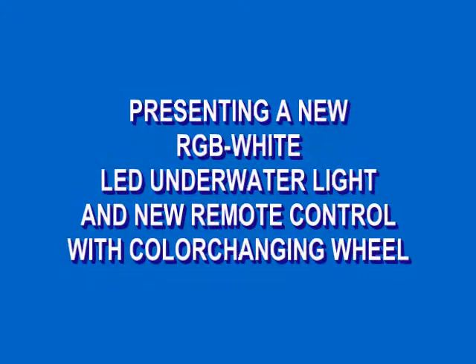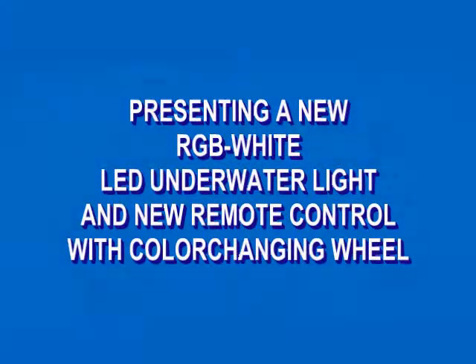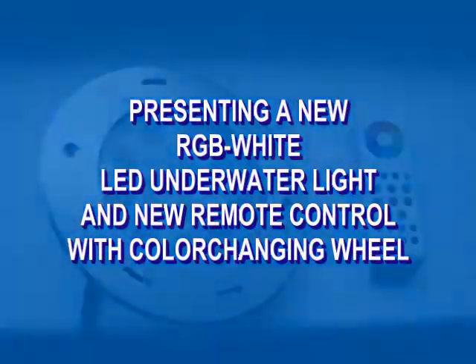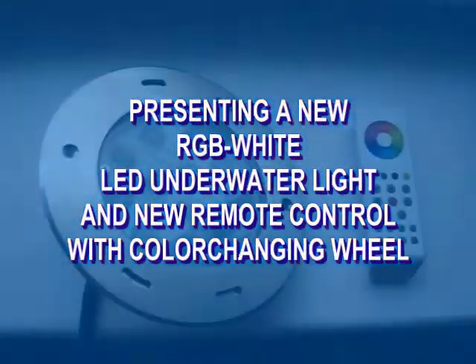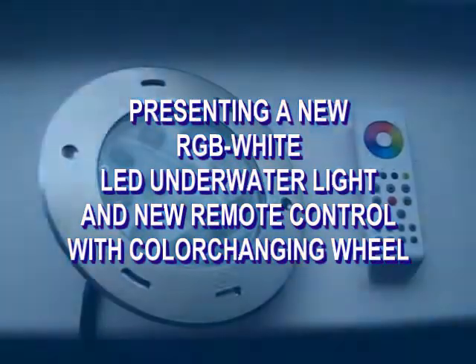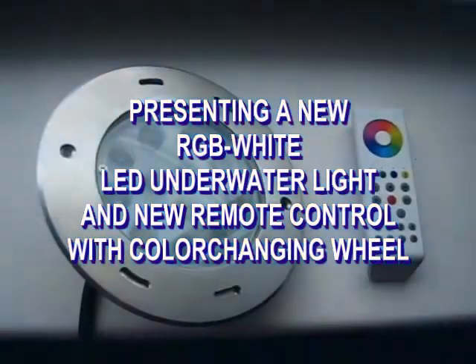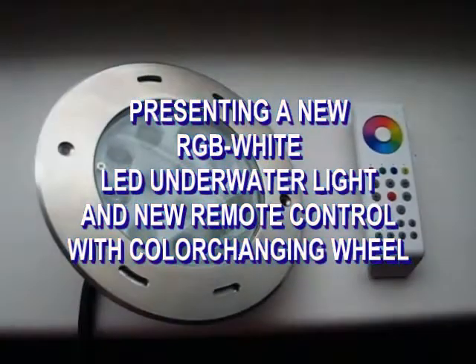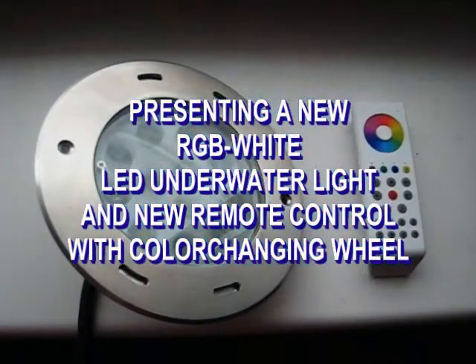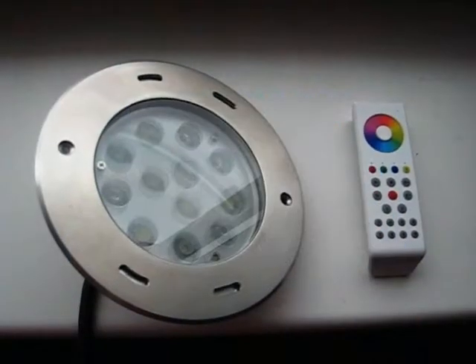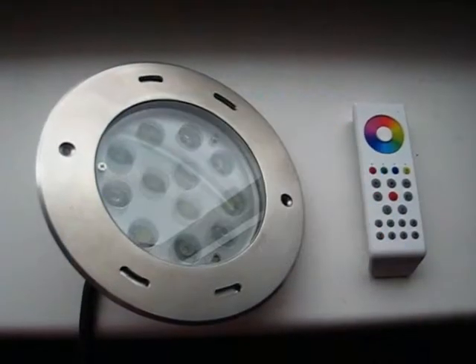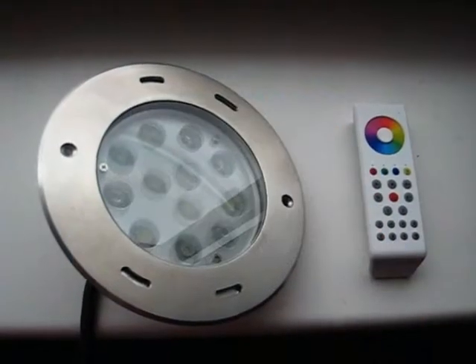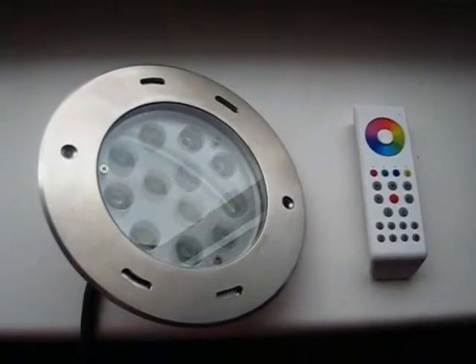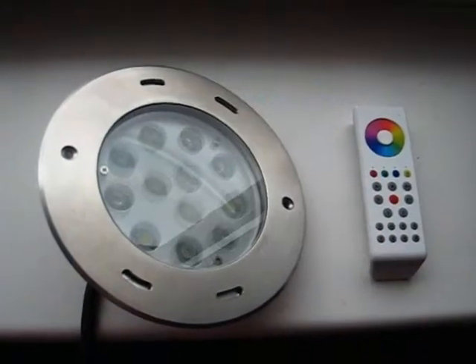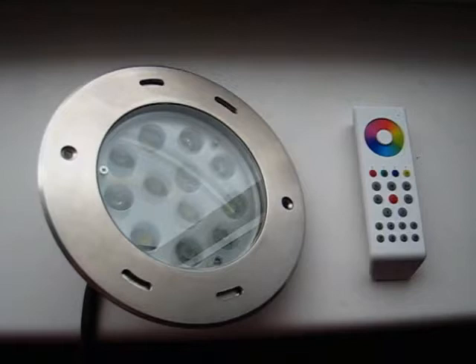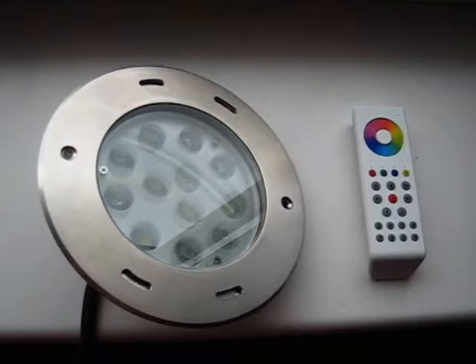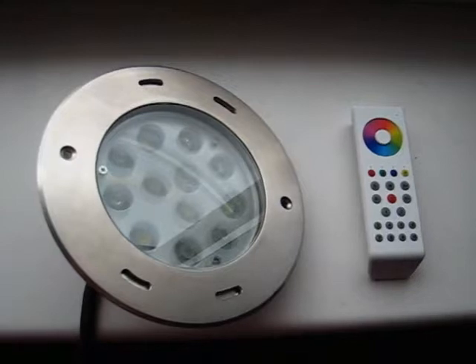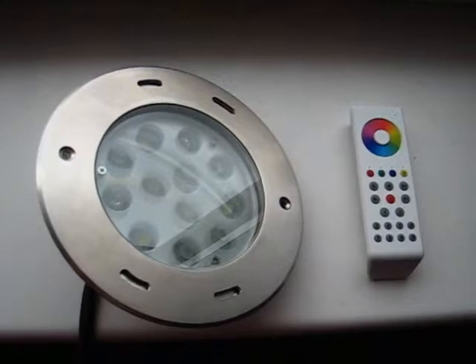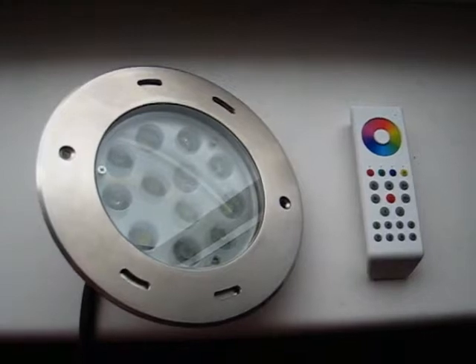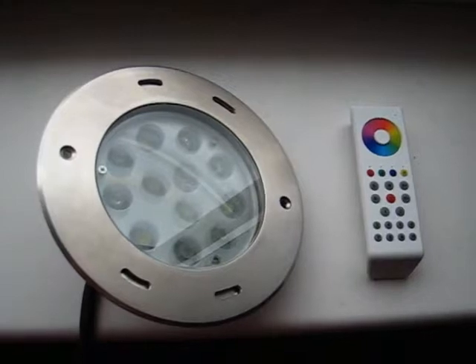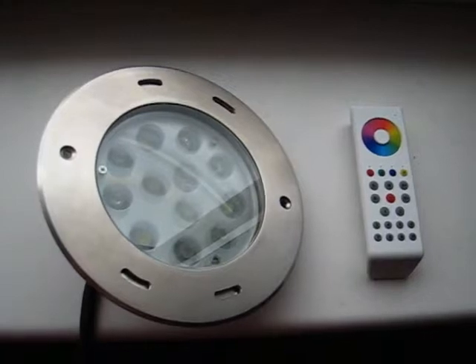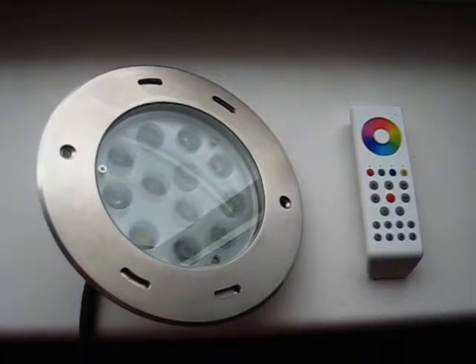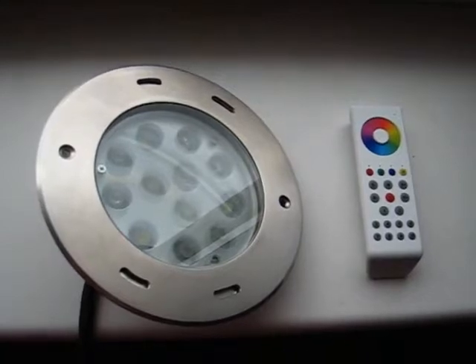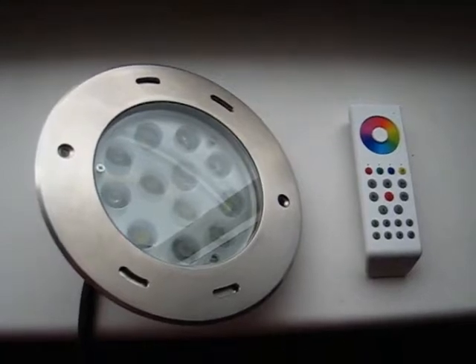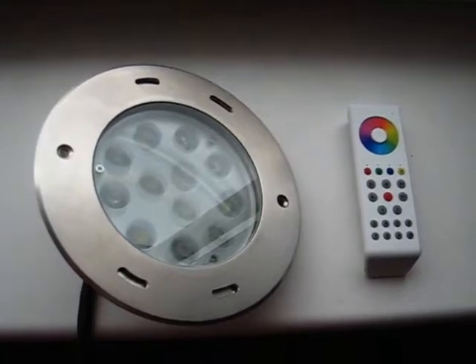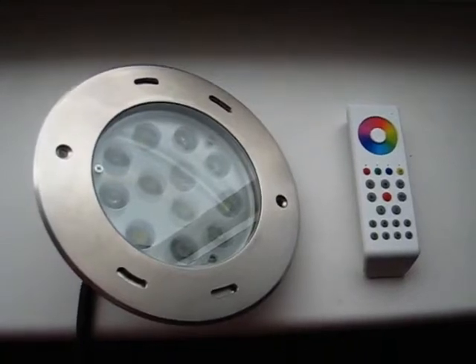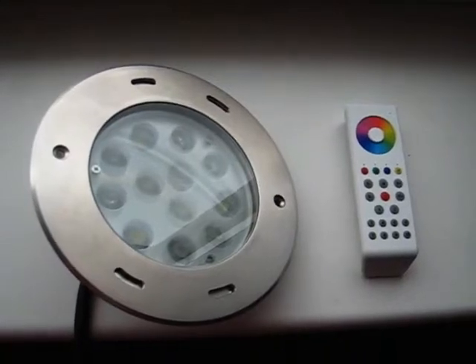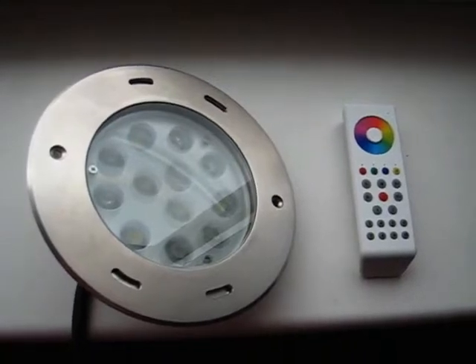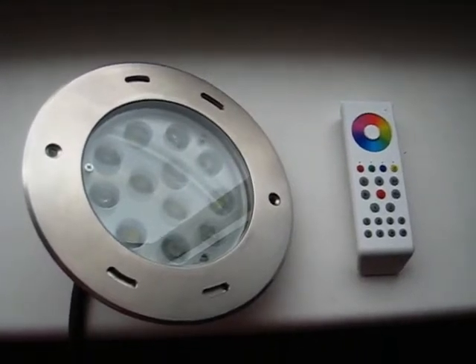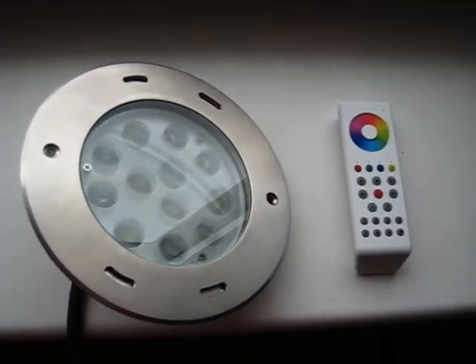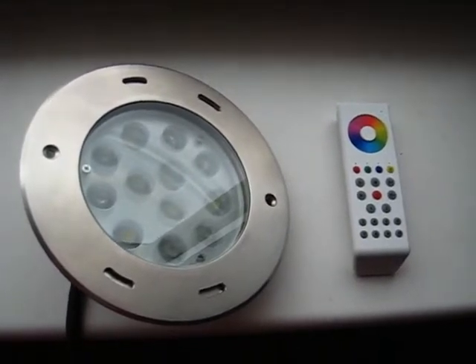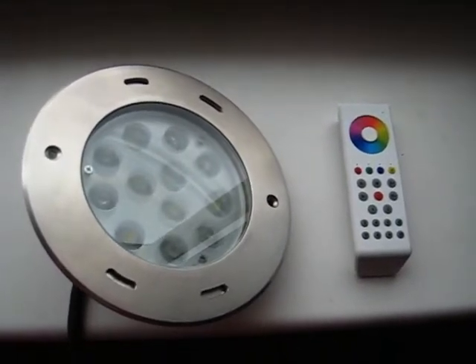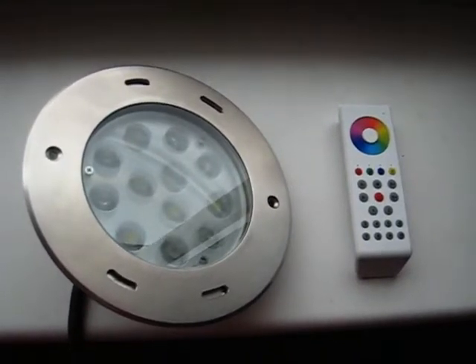Hello, this is a demonstration of our new RGB and white LED underwater pool light.